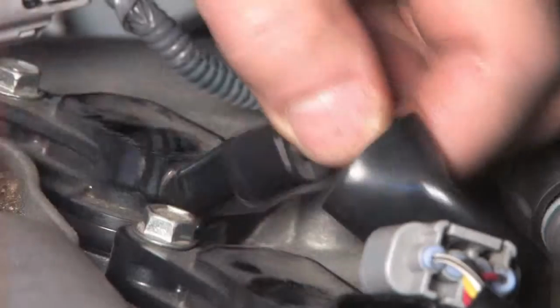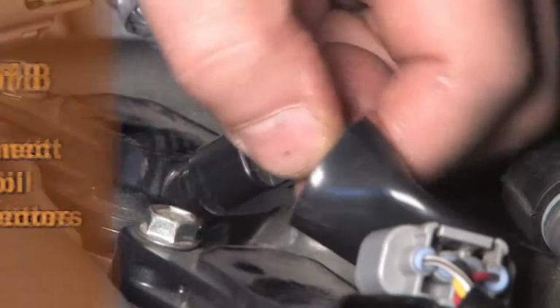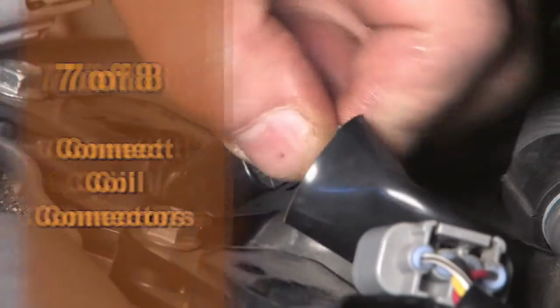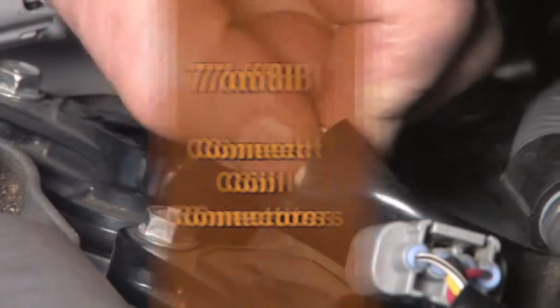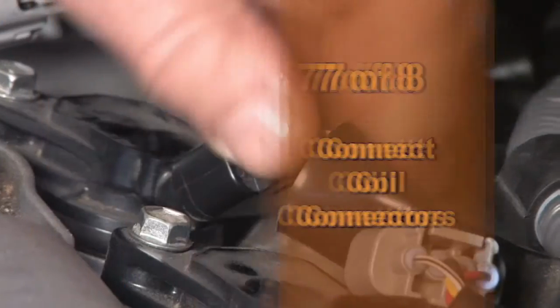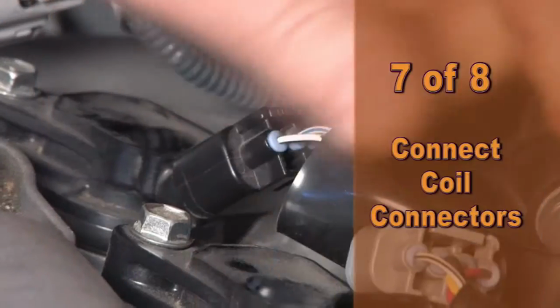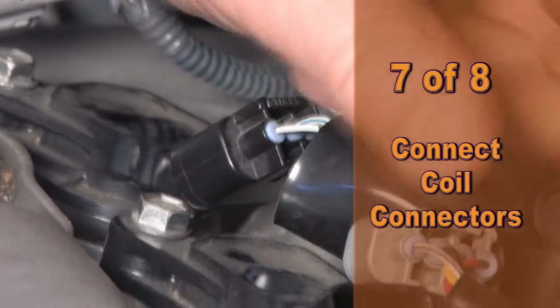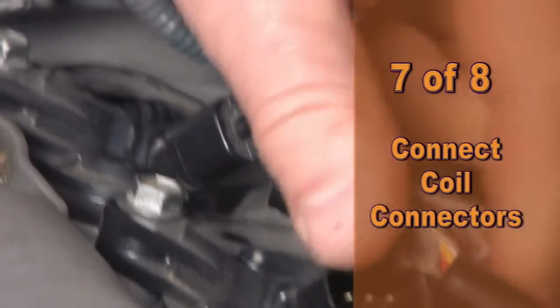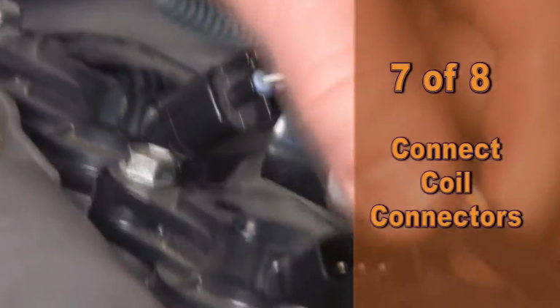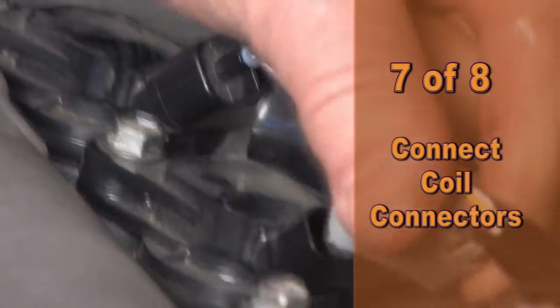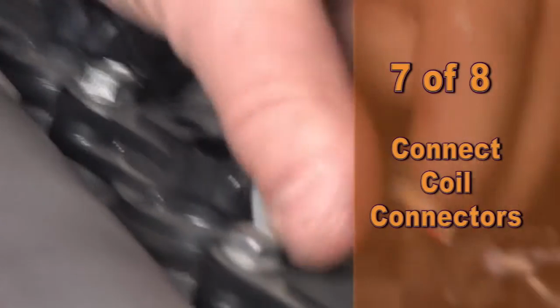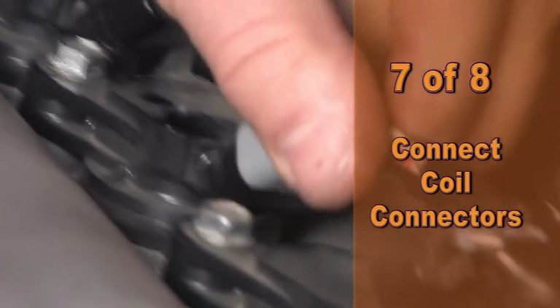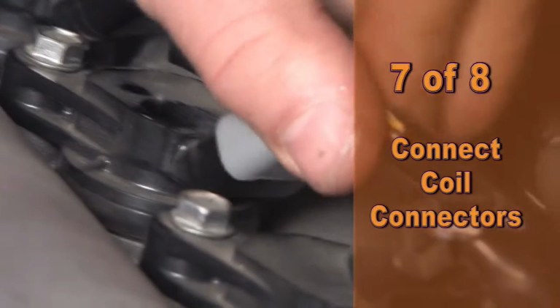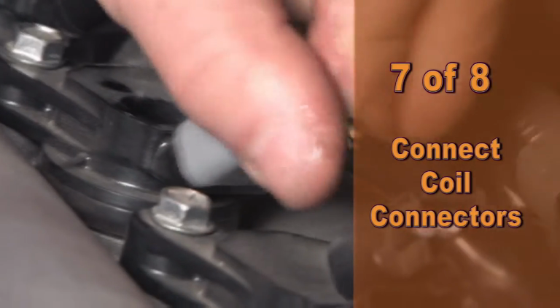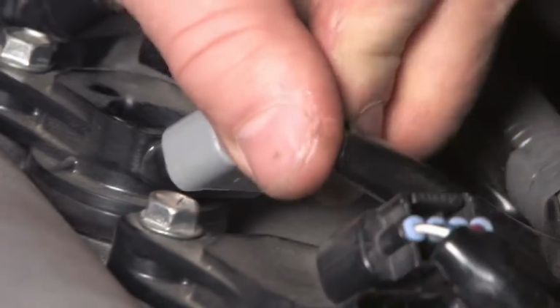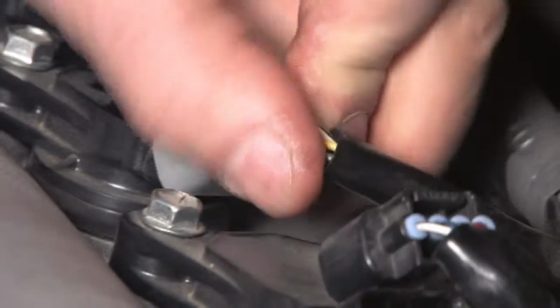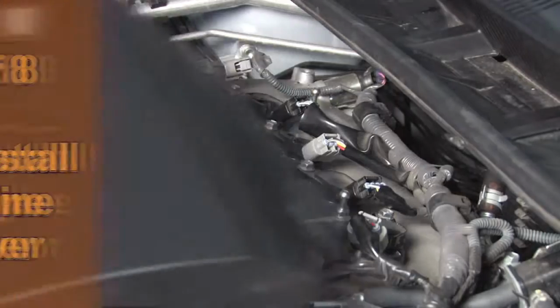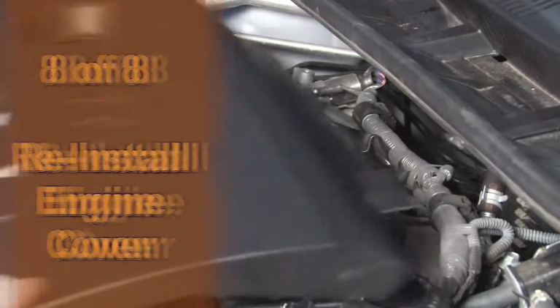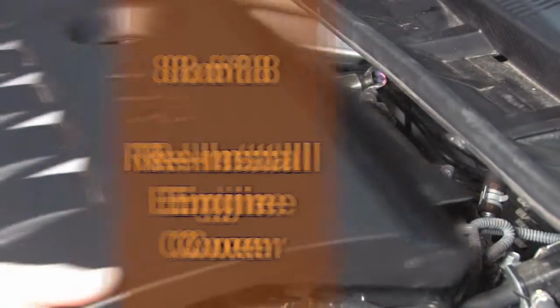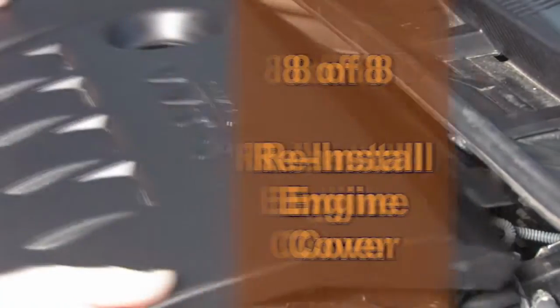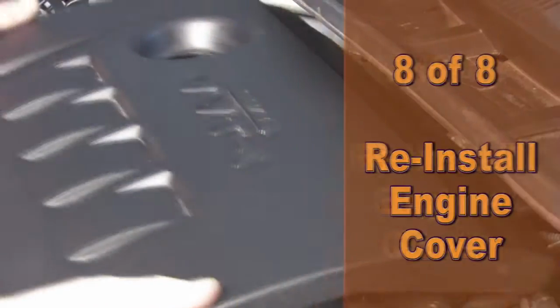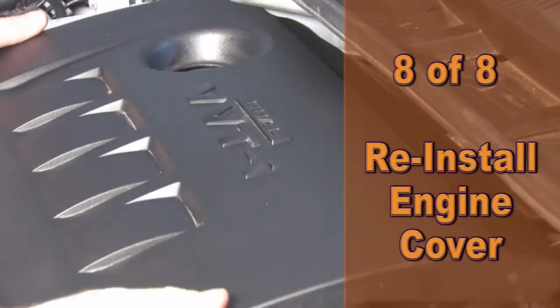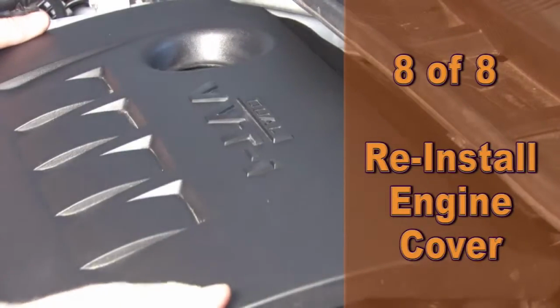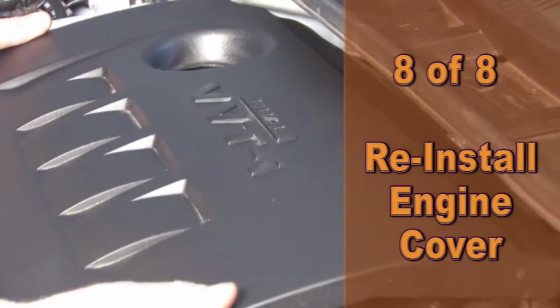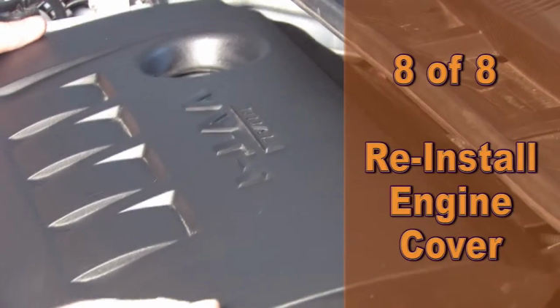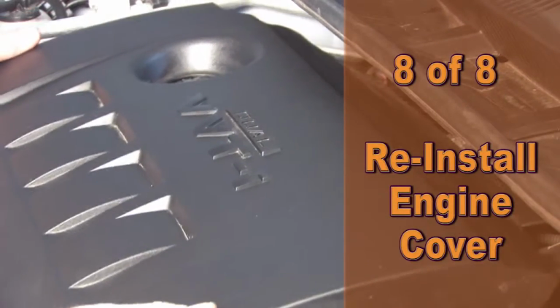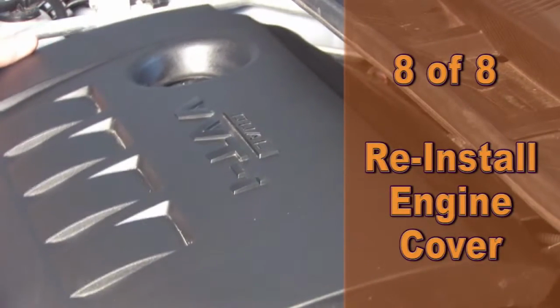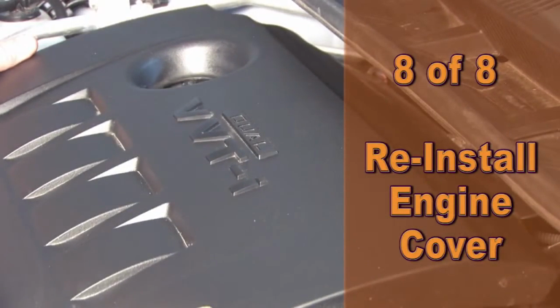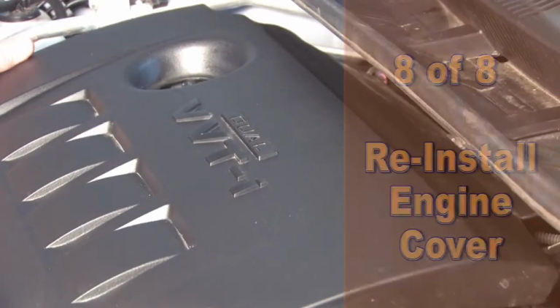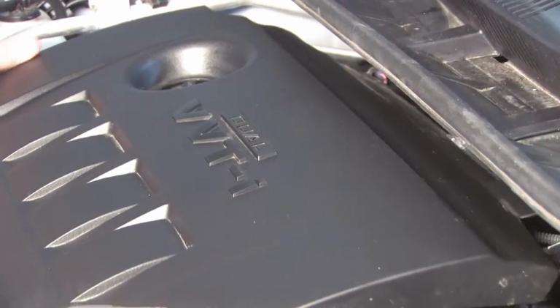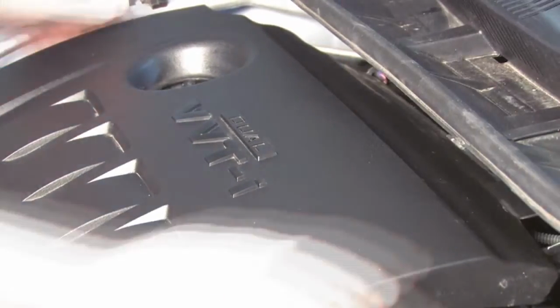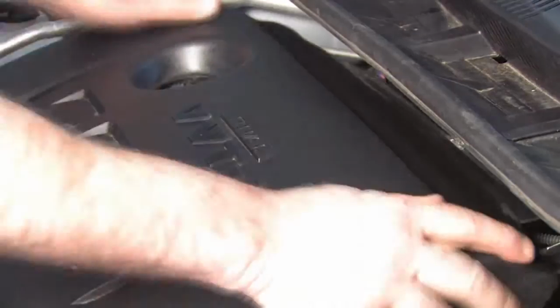Seventh, let's connect the coils. Eighth, let's reinstall the engine cover and put away the tools.